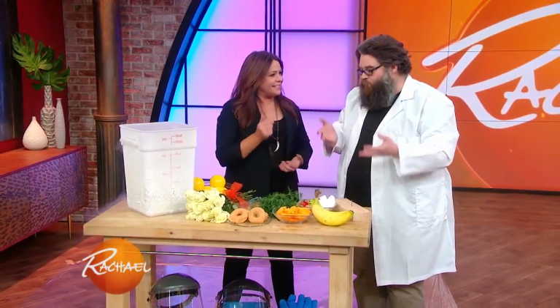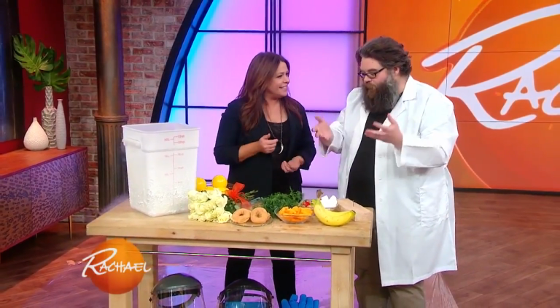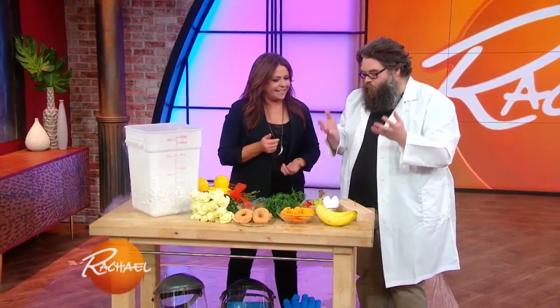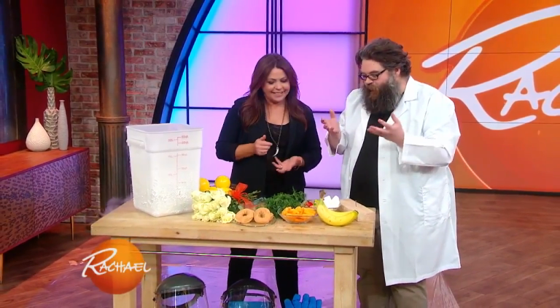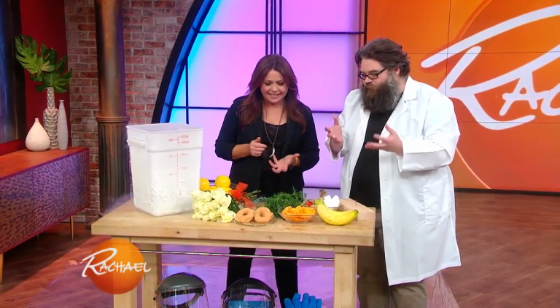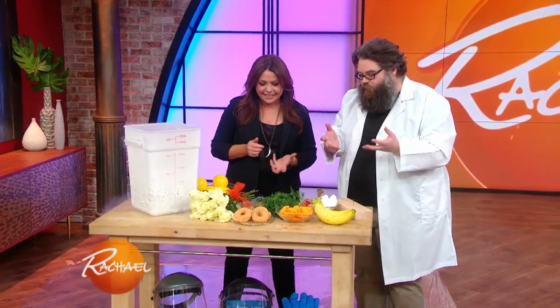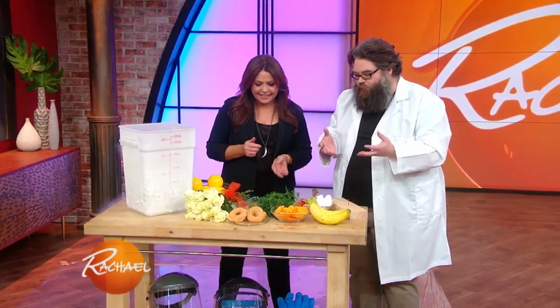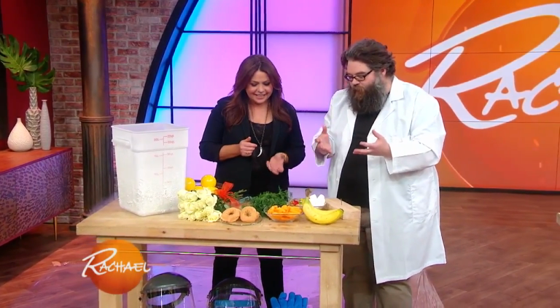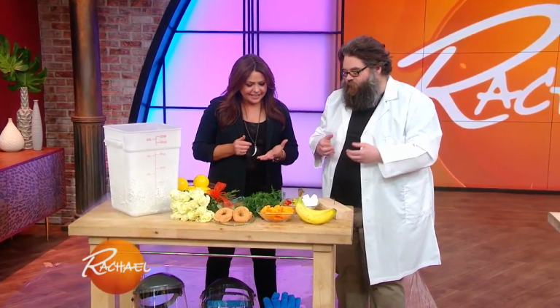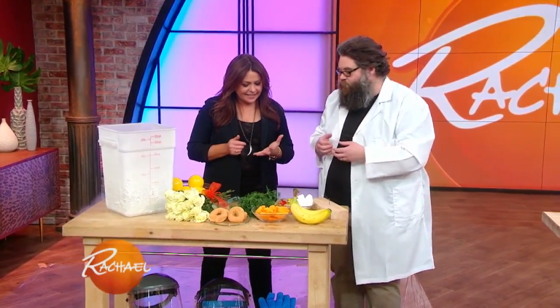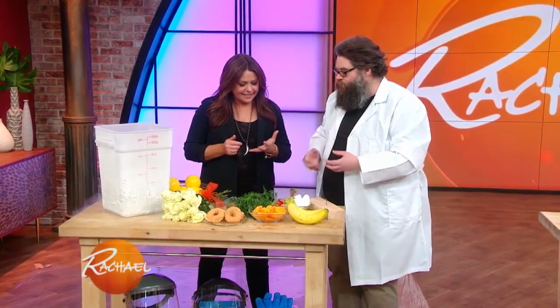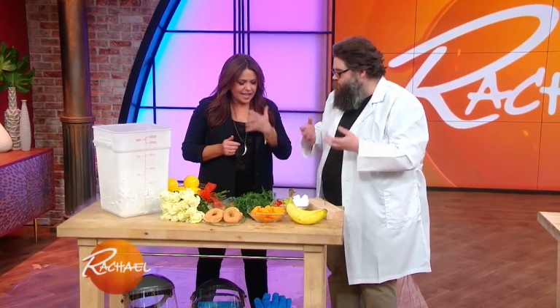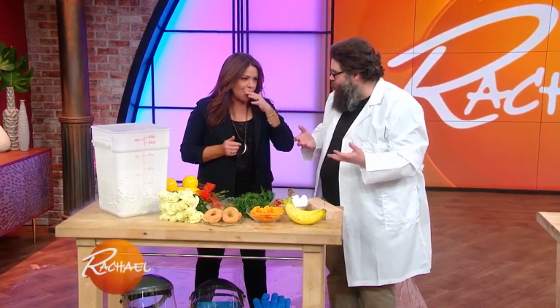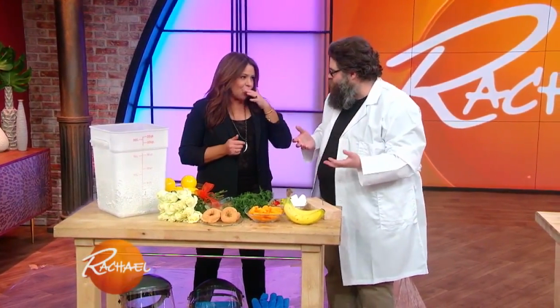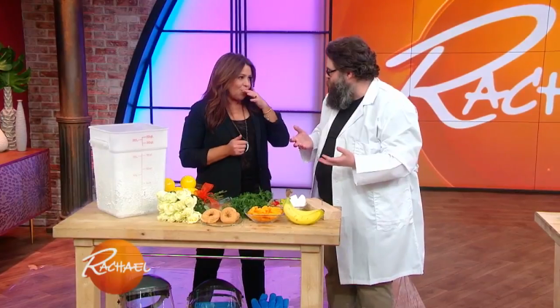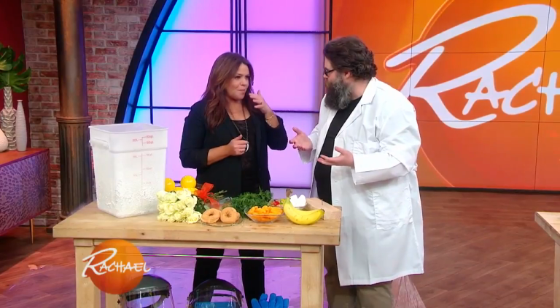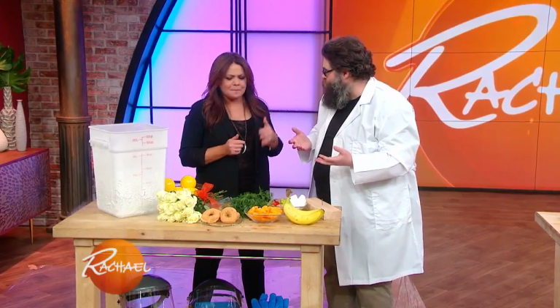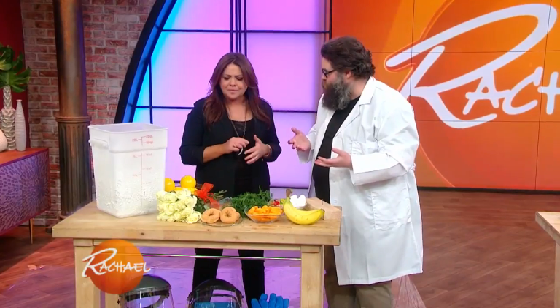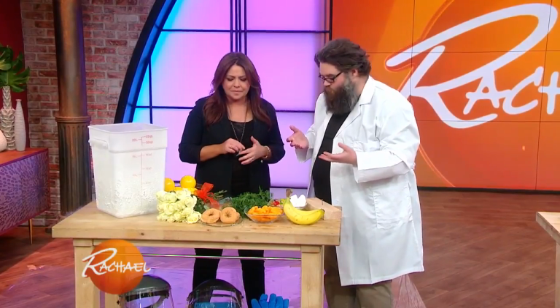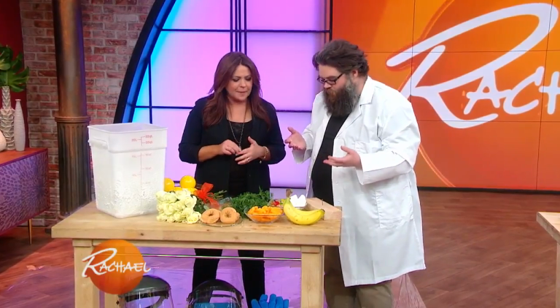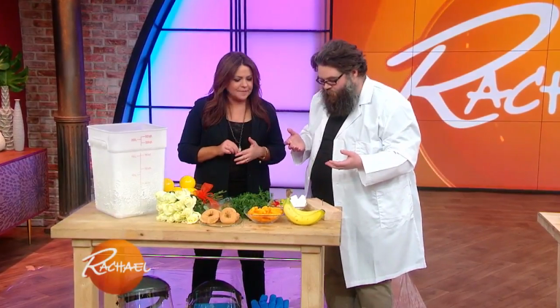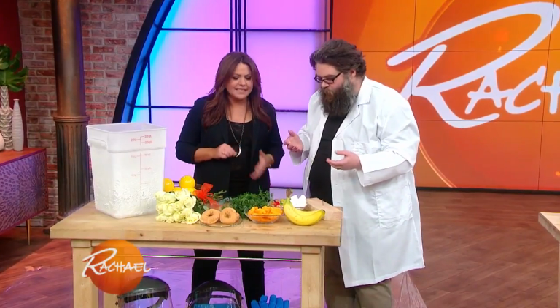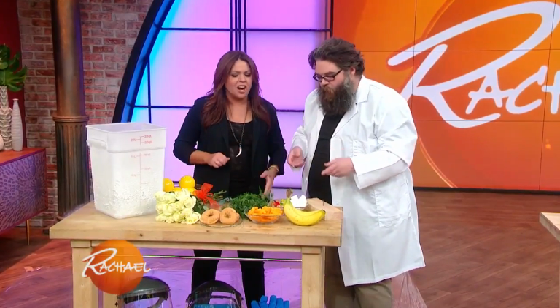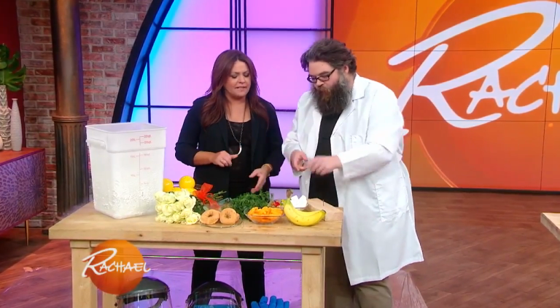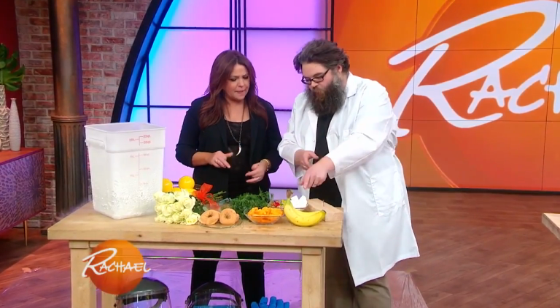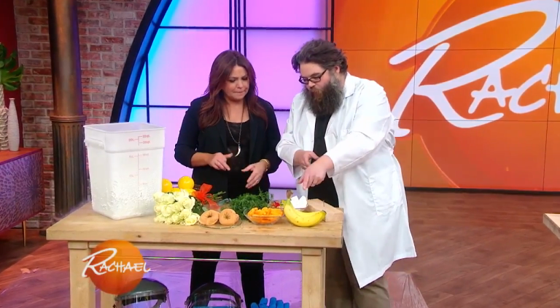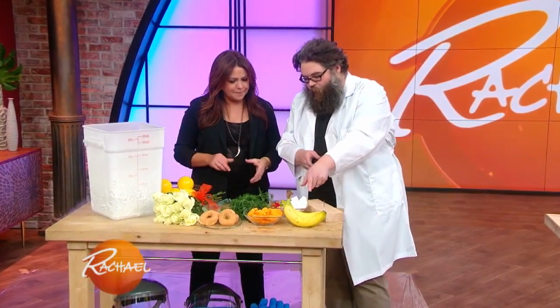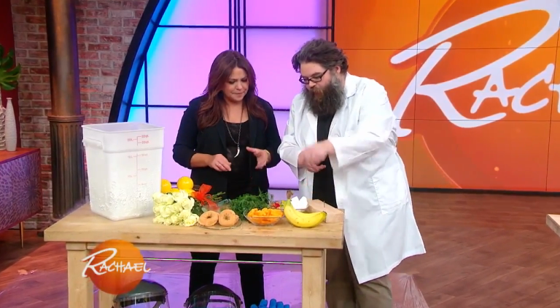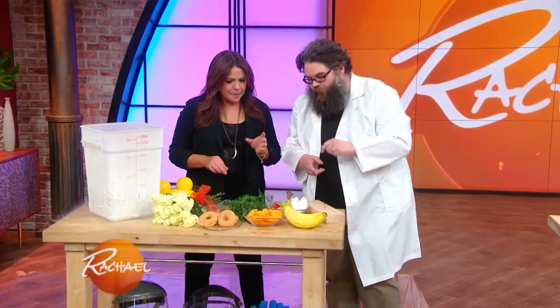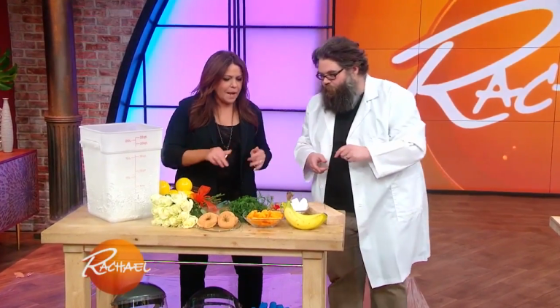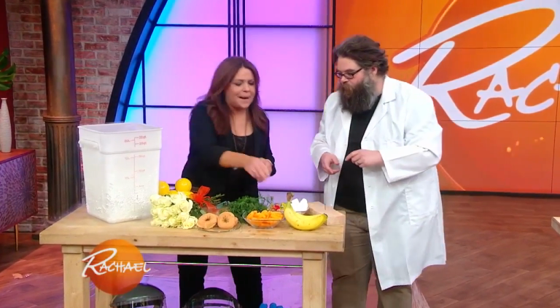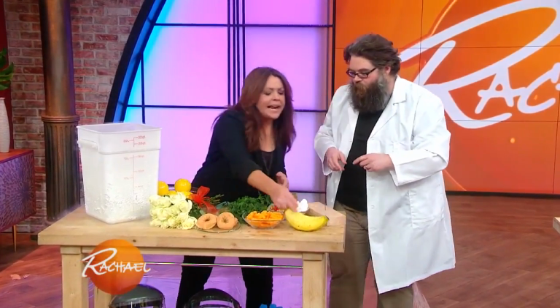There's nothing more classic to do in a science demonstration than smash stuff with liquid nitrogen. So you ready to do it? Yes, sir.